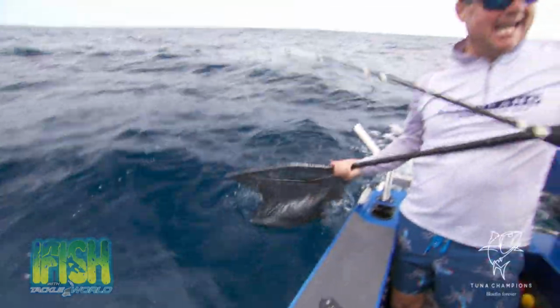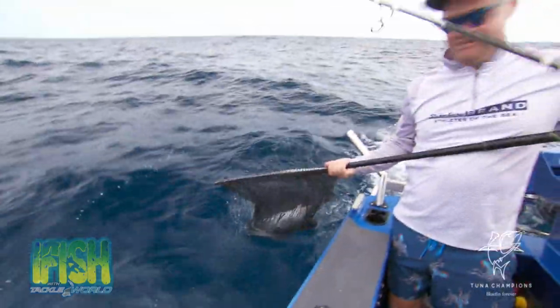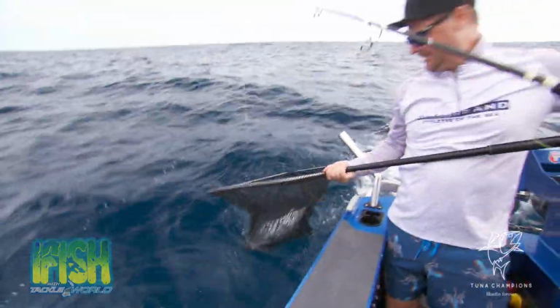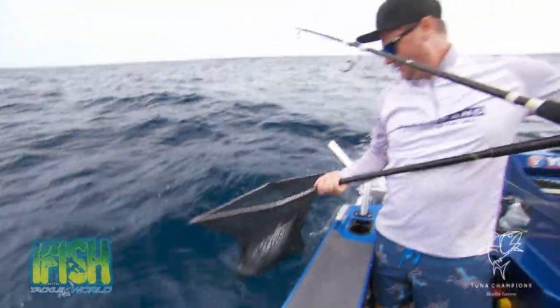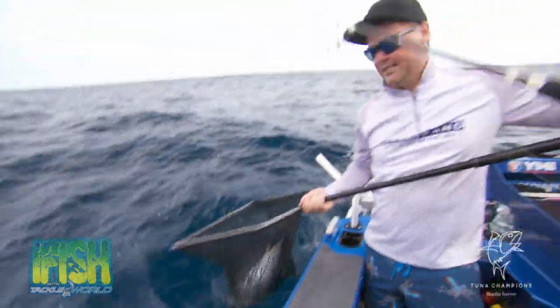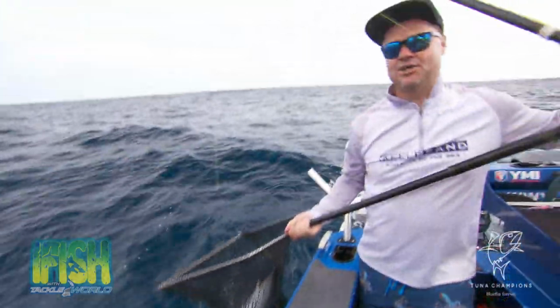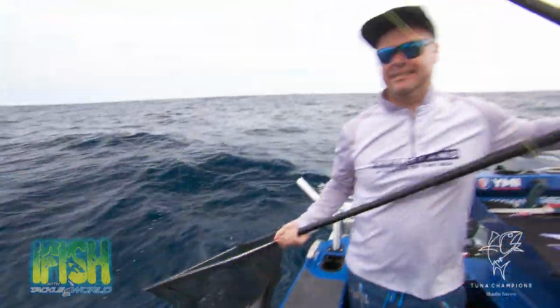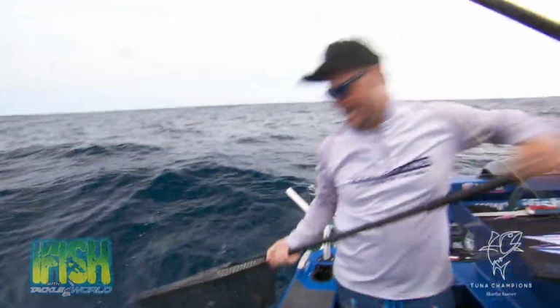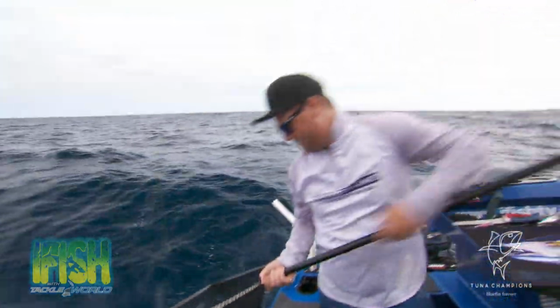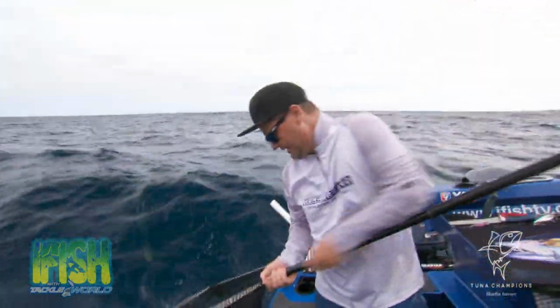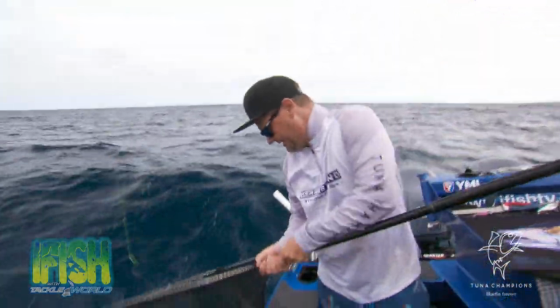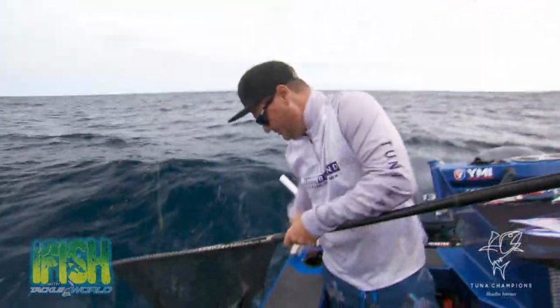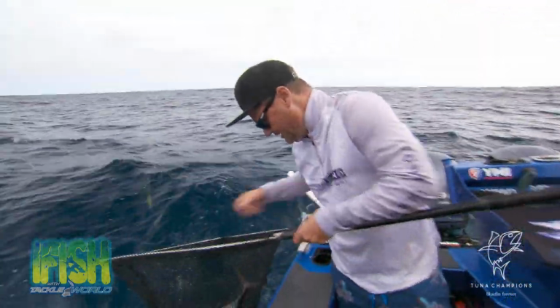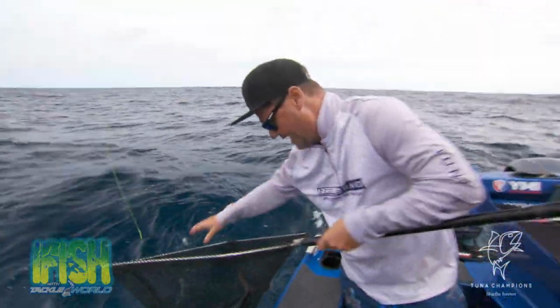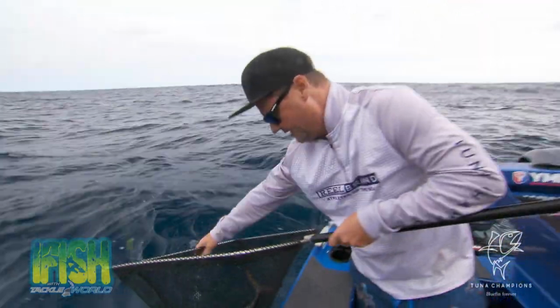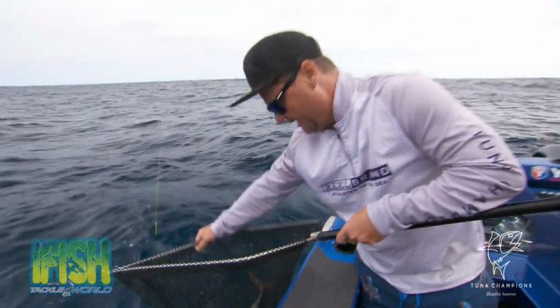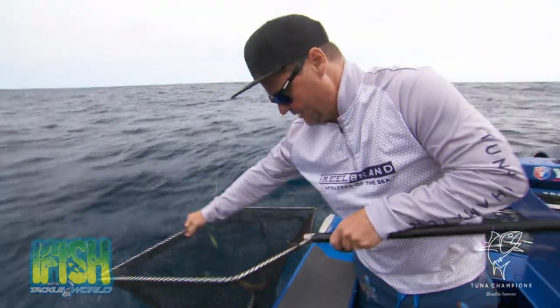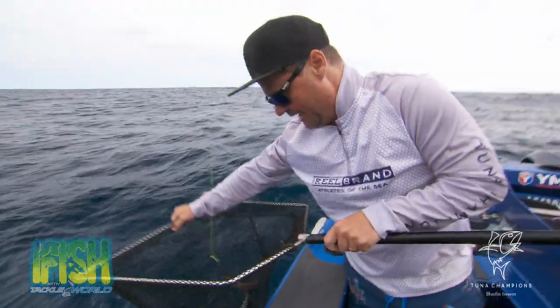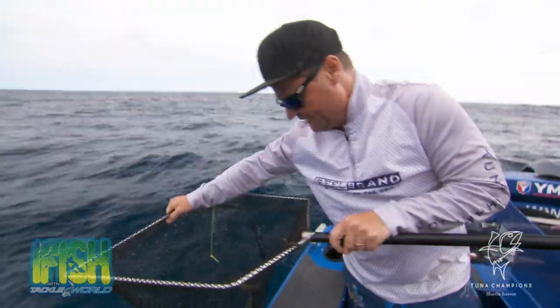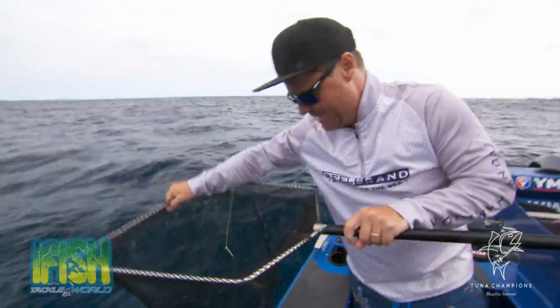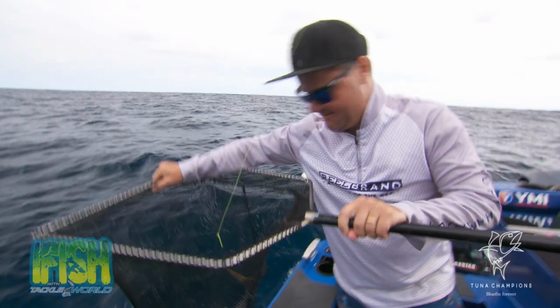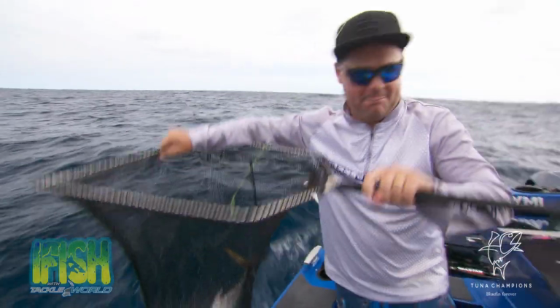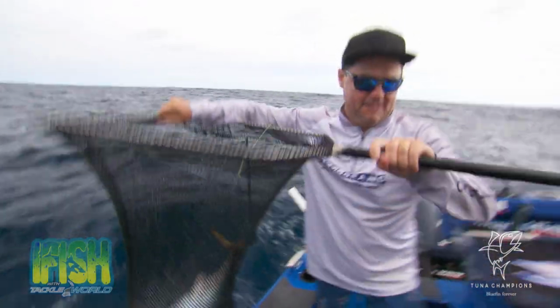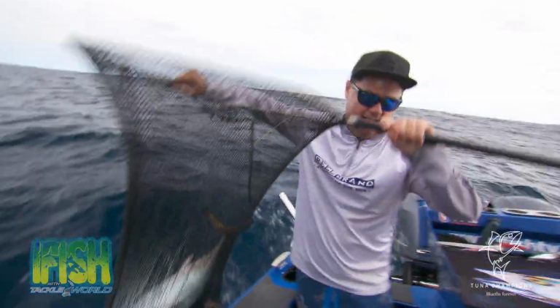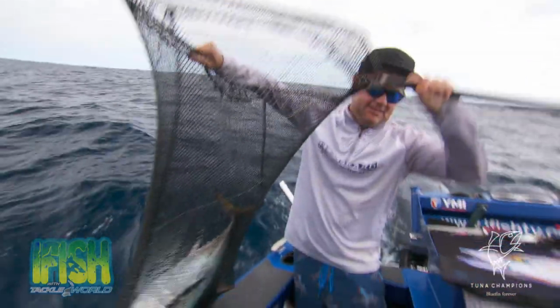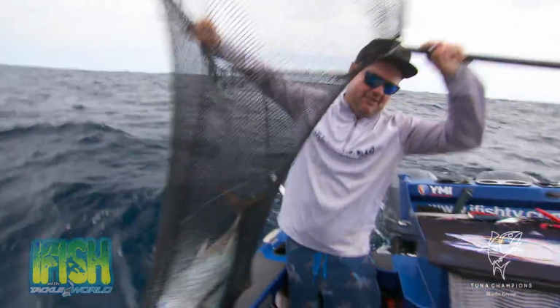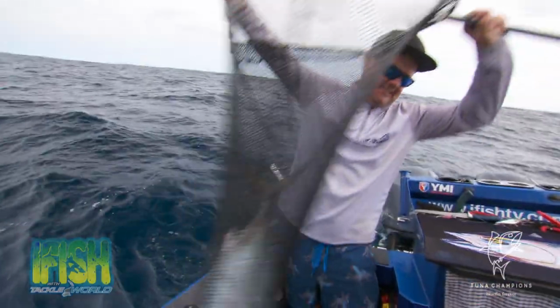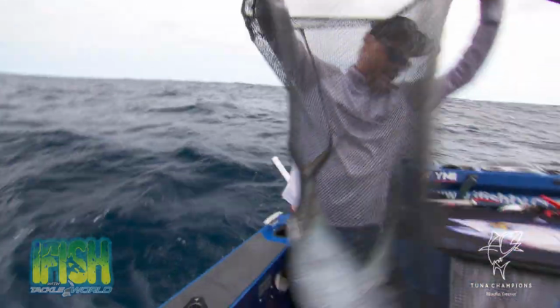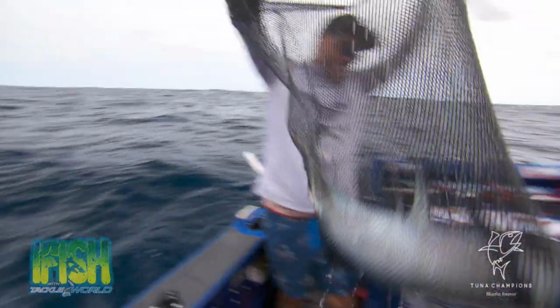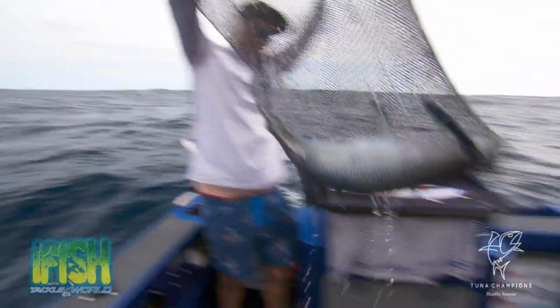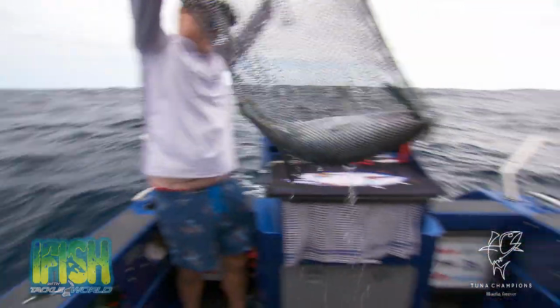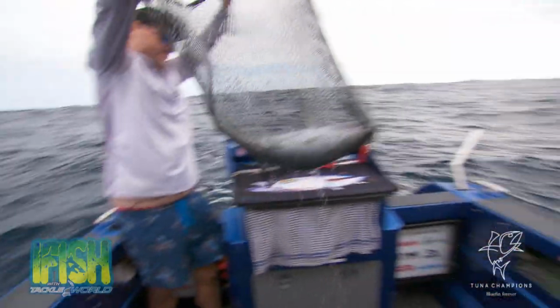Now, we're going to try and tag and release this fish. Straight onto the mat. Yep, that'd be great. There he is.